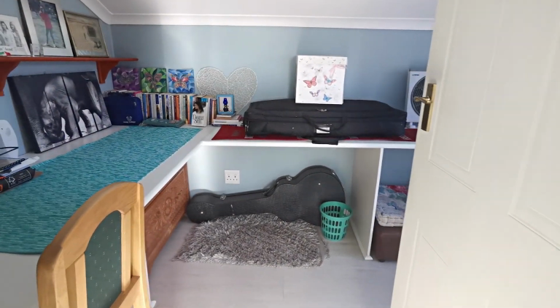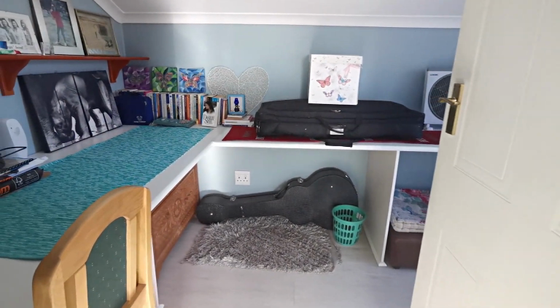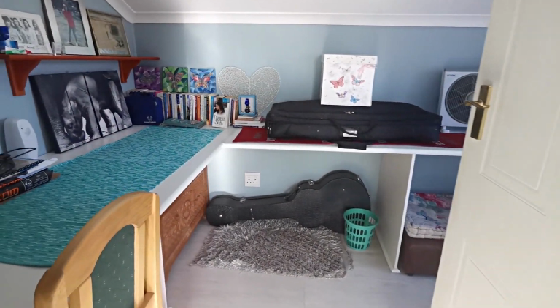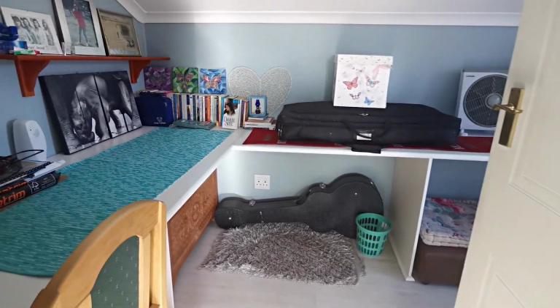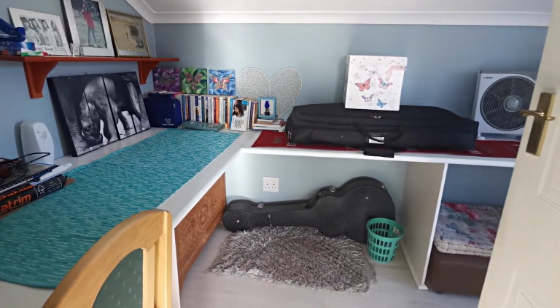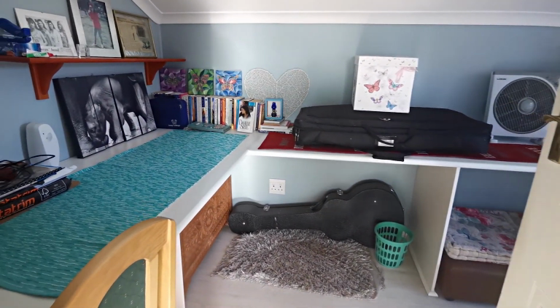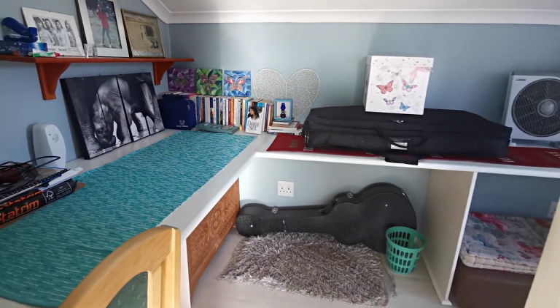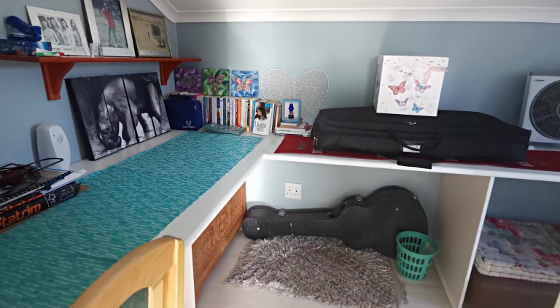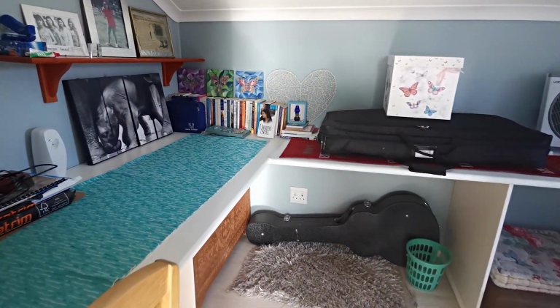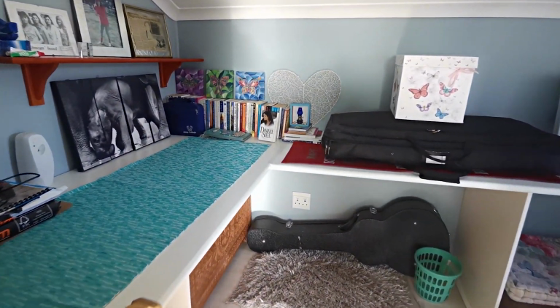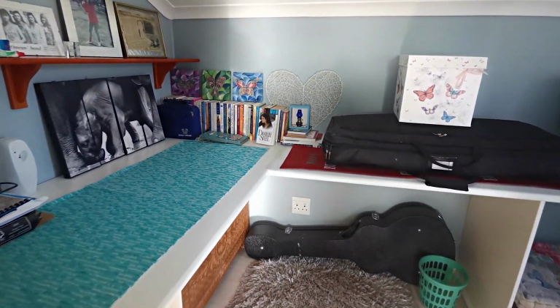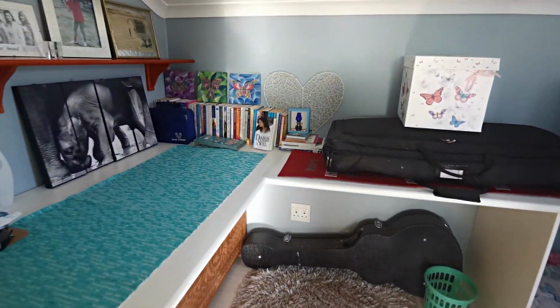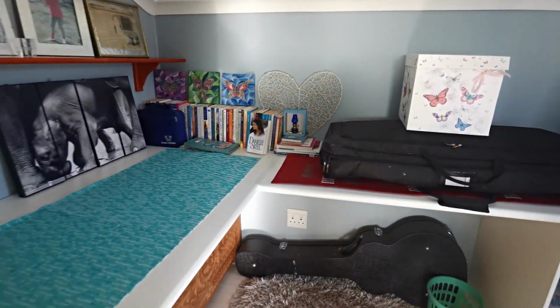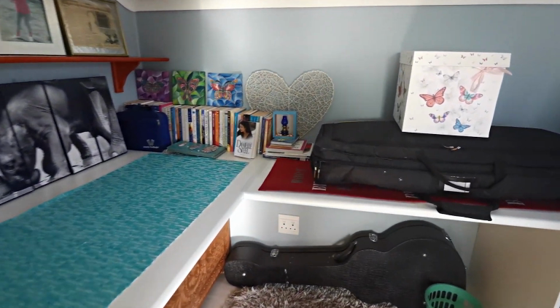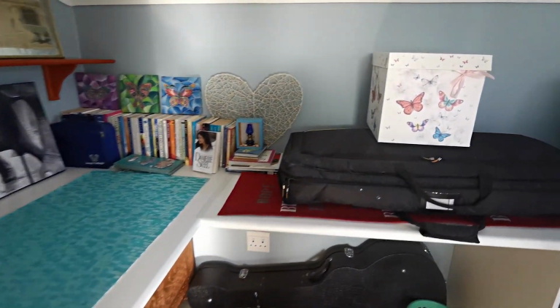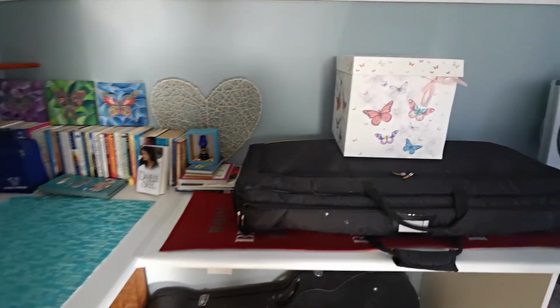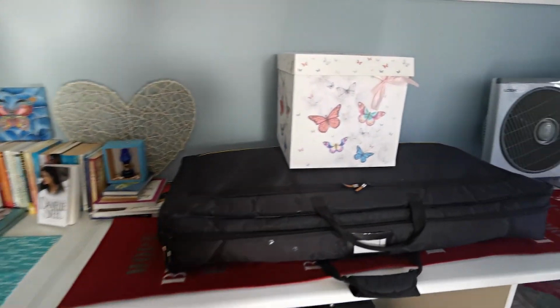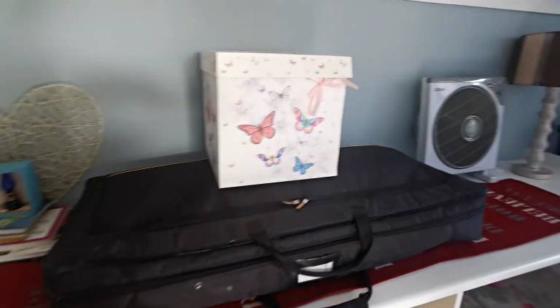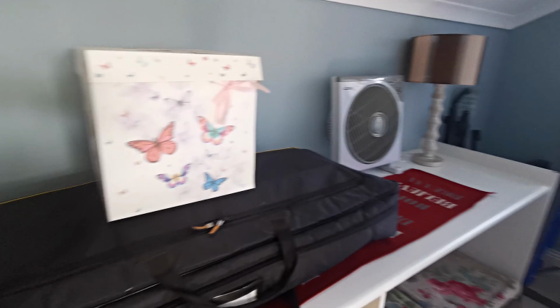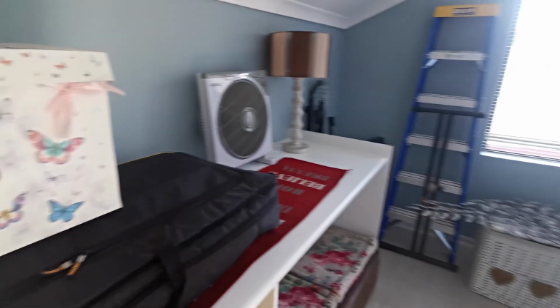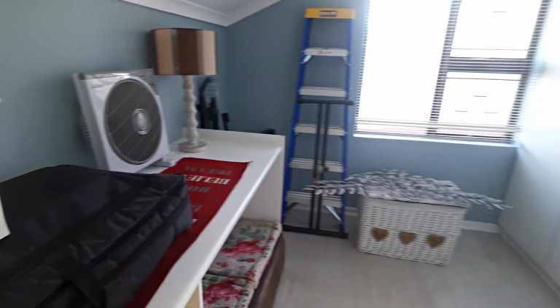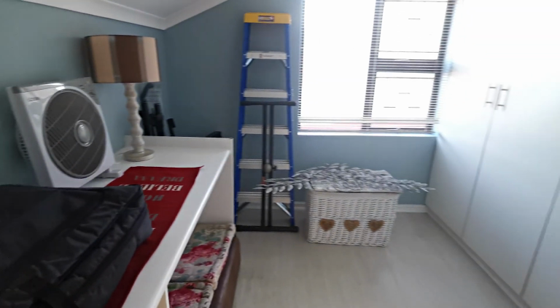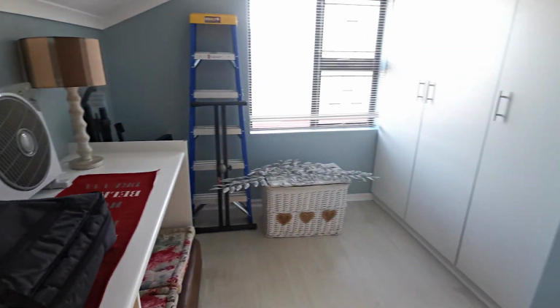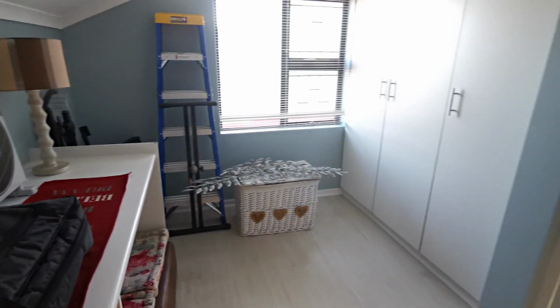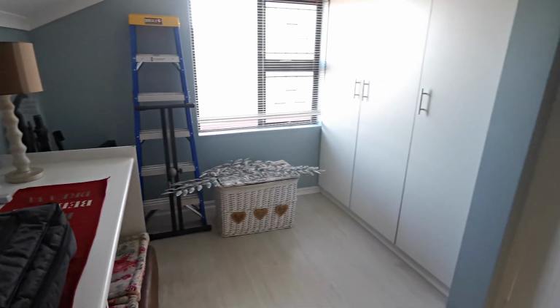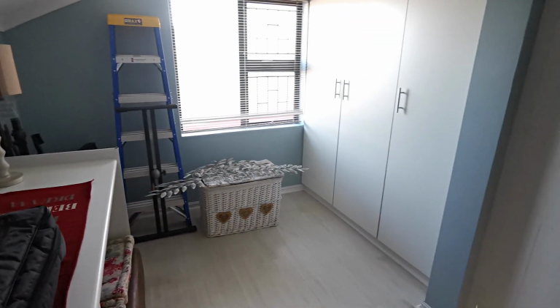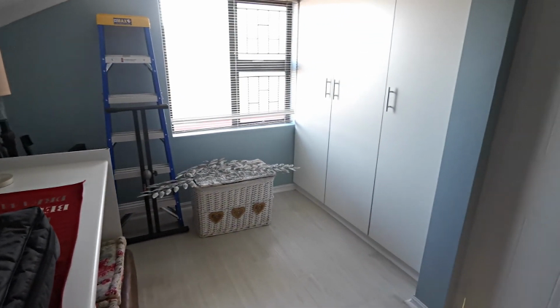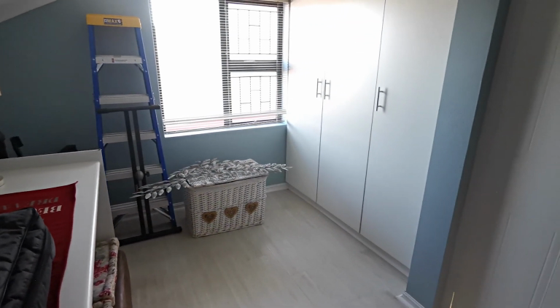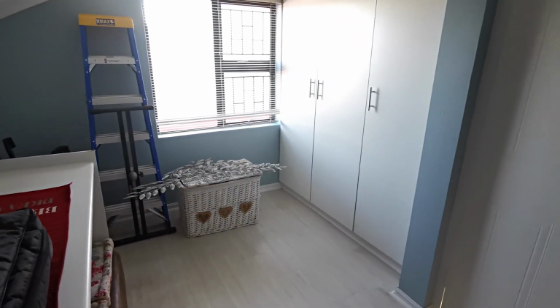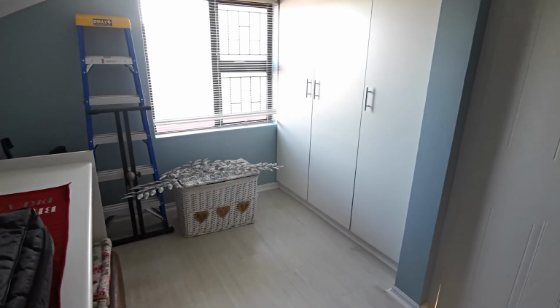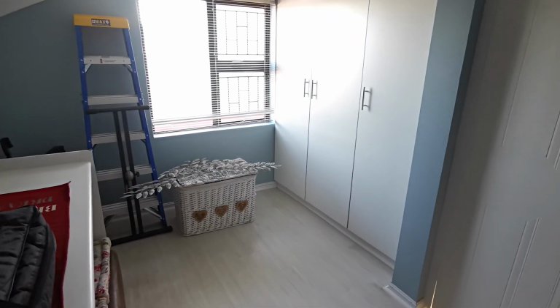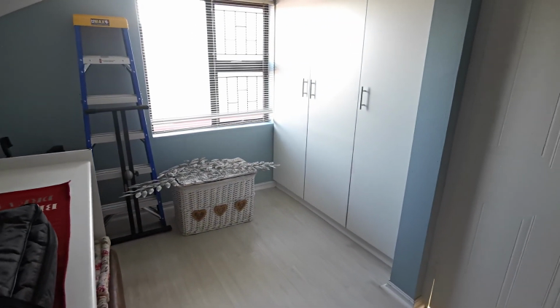The third bedroom is currently used as a versatile office or study.